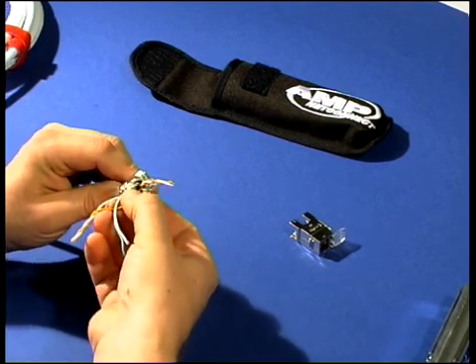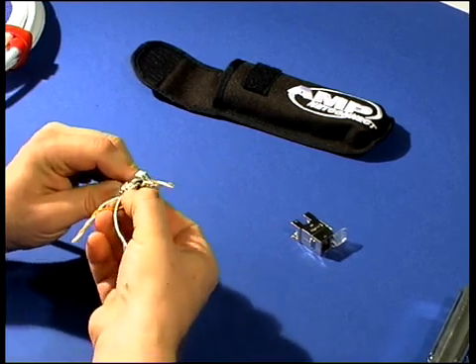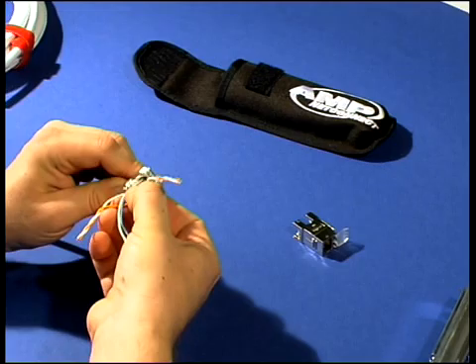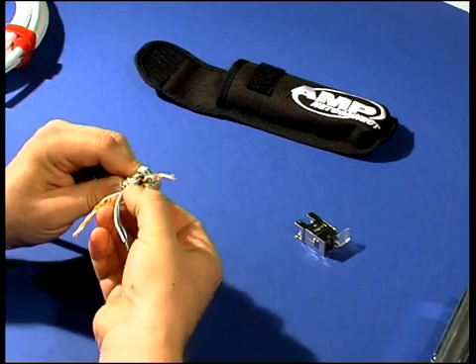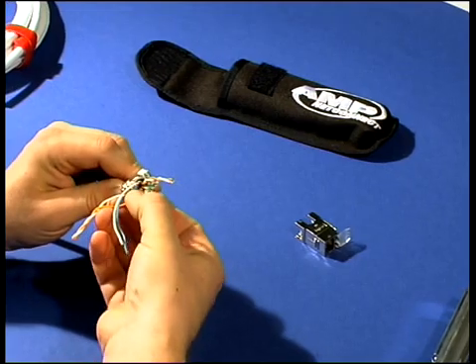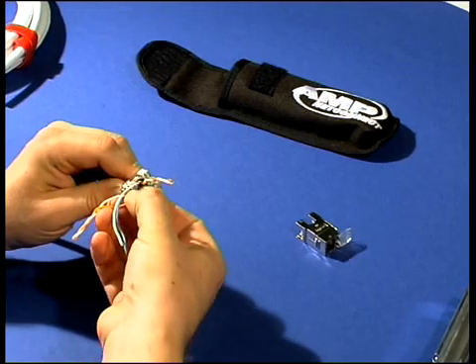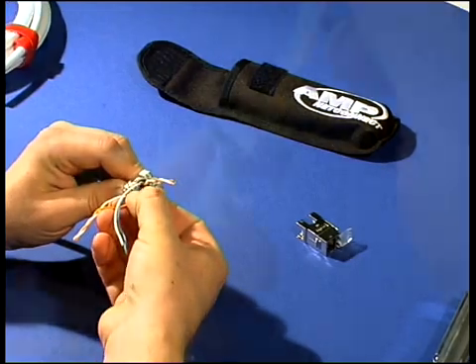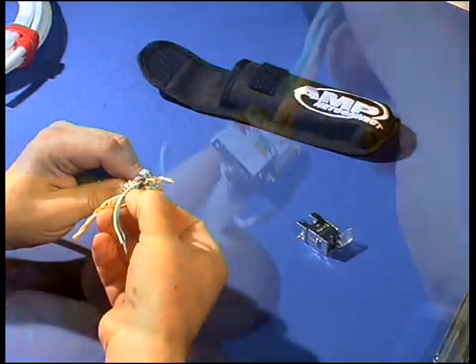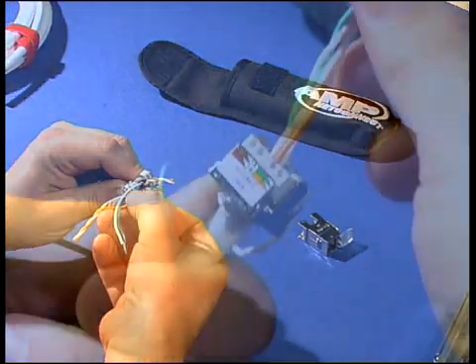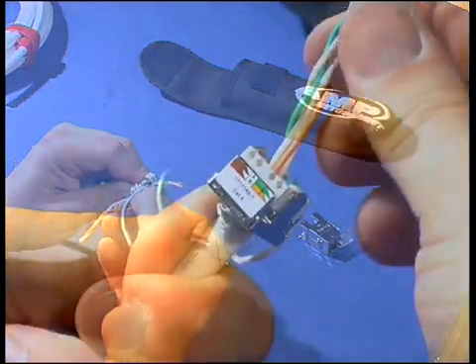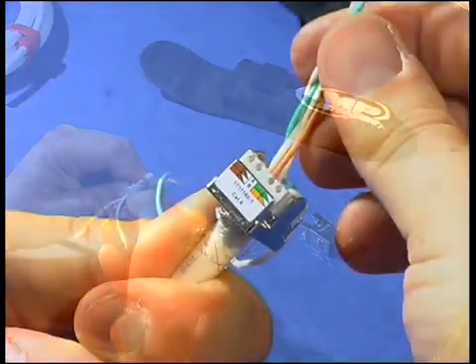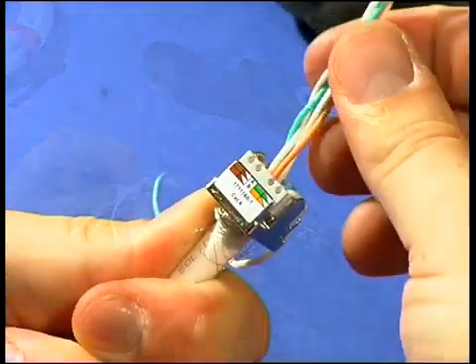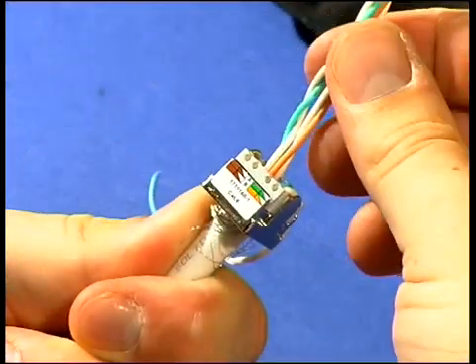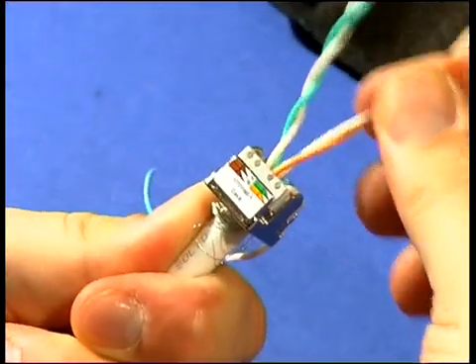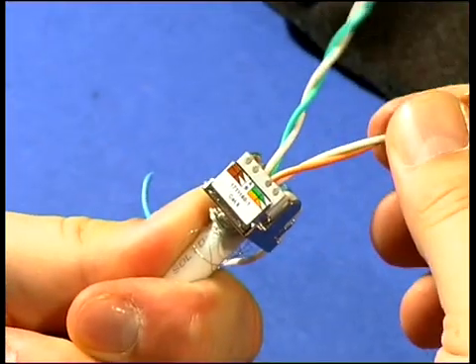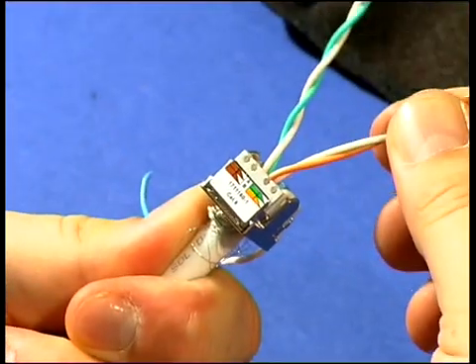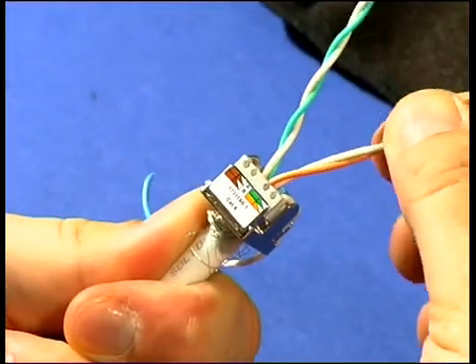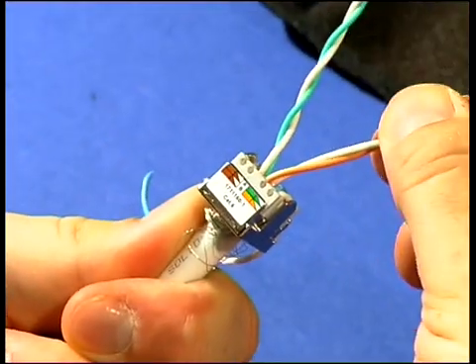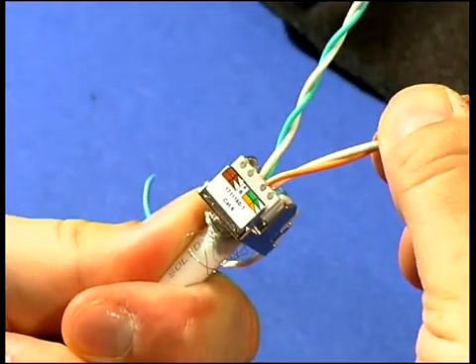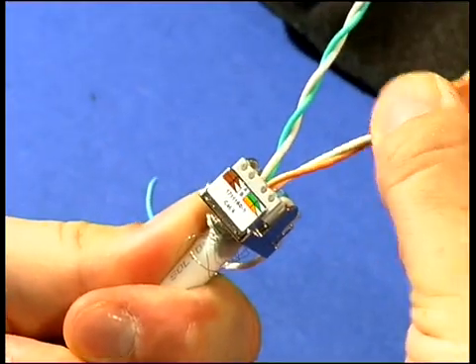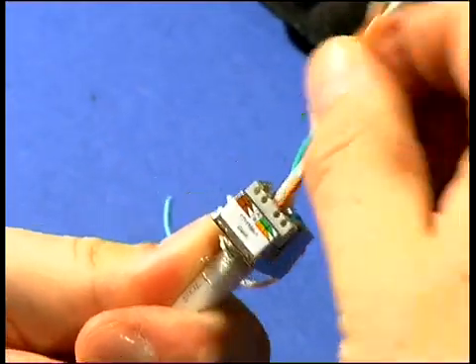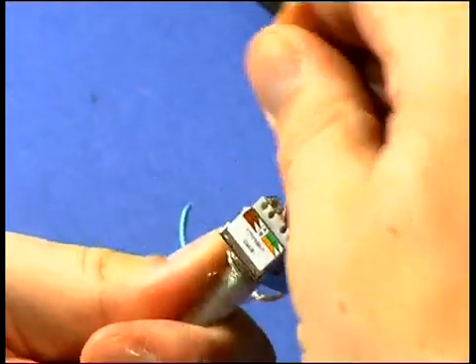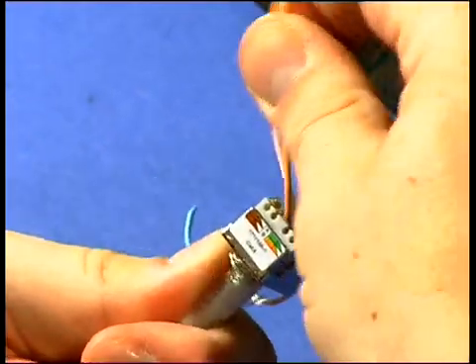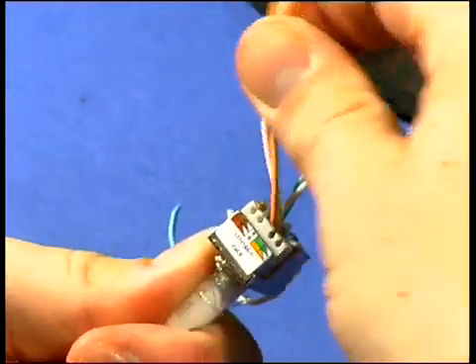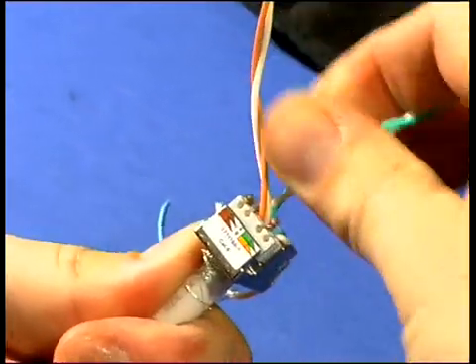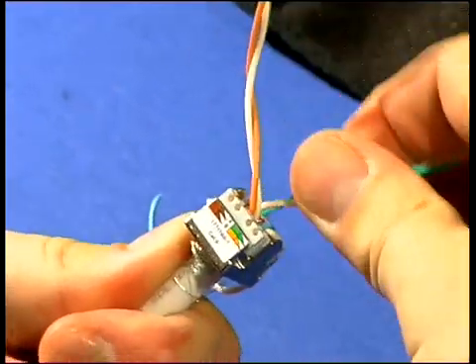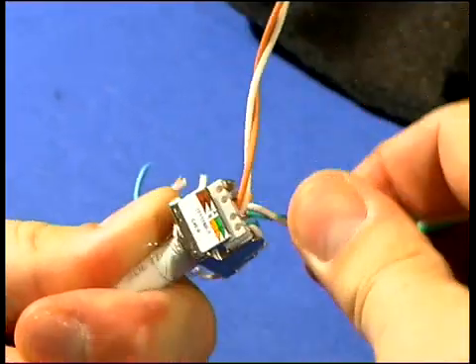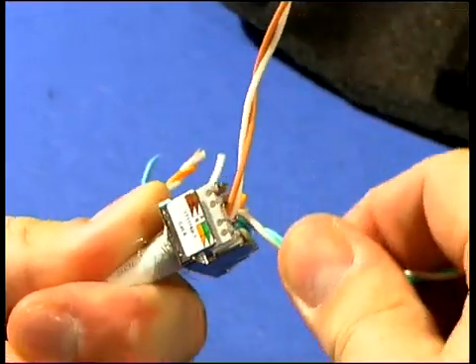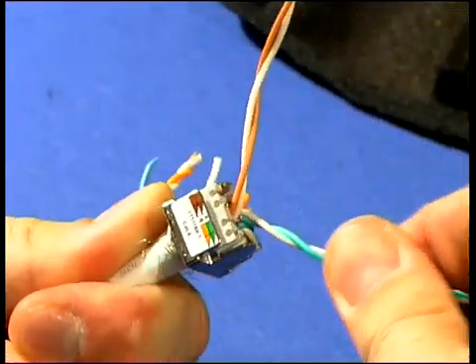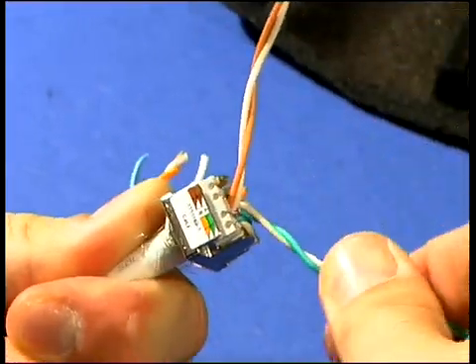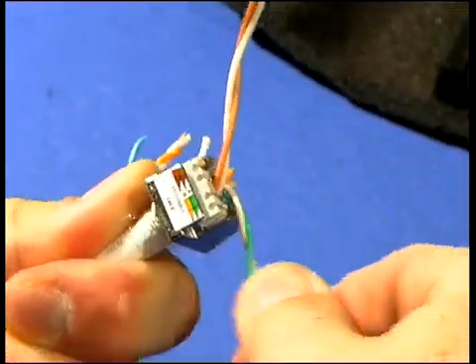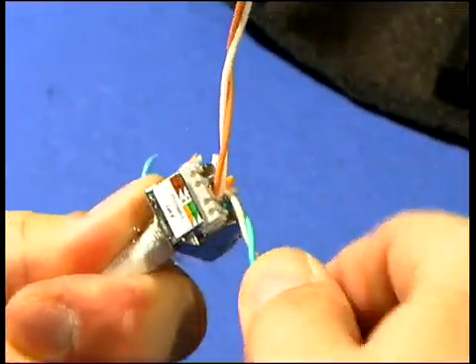Insert the four pairs into the wire holder. Two pairs must be crossed.